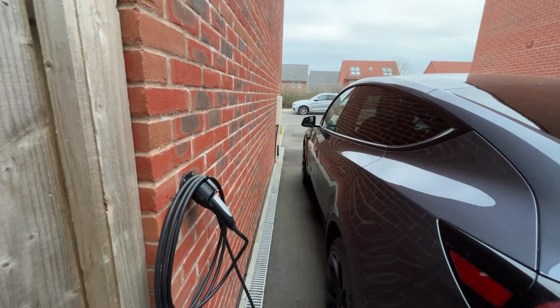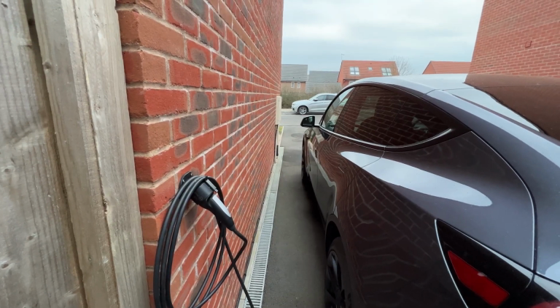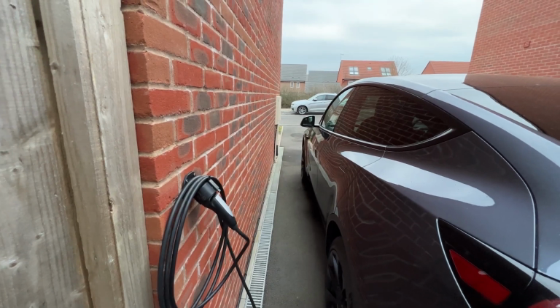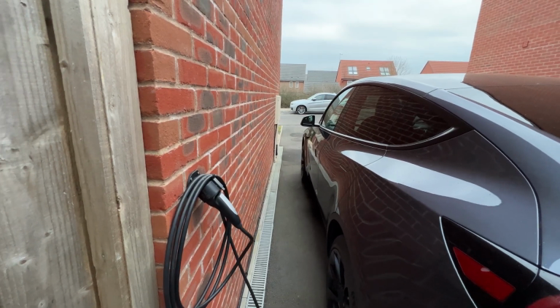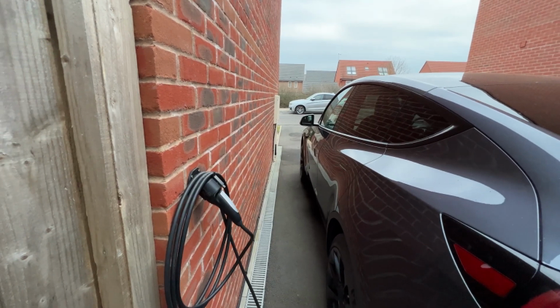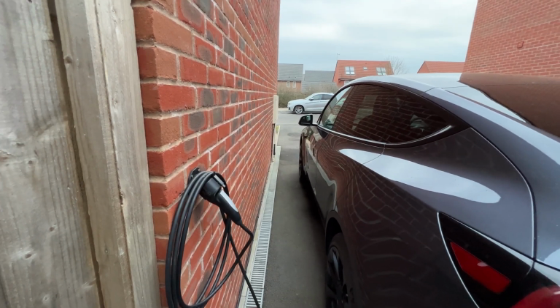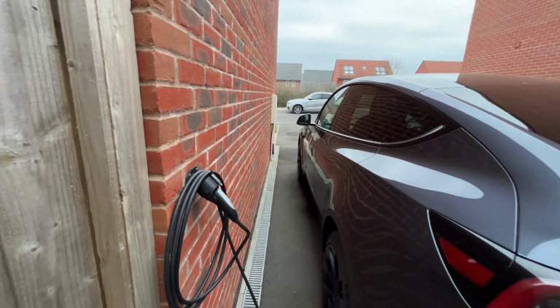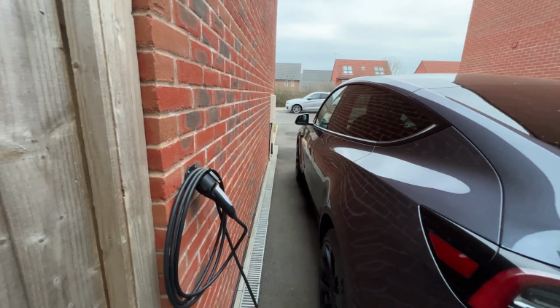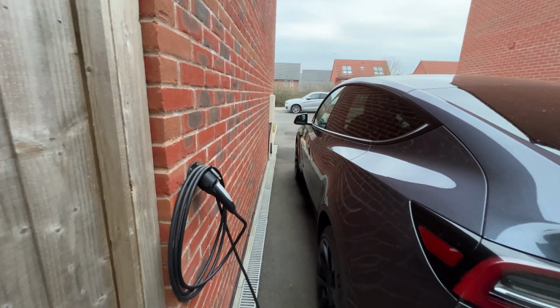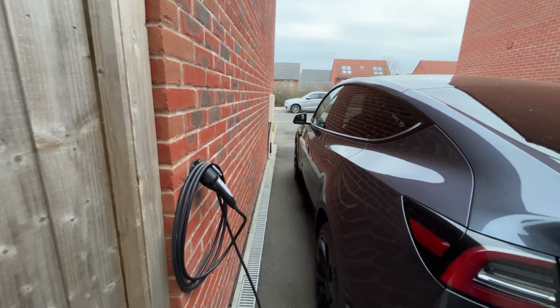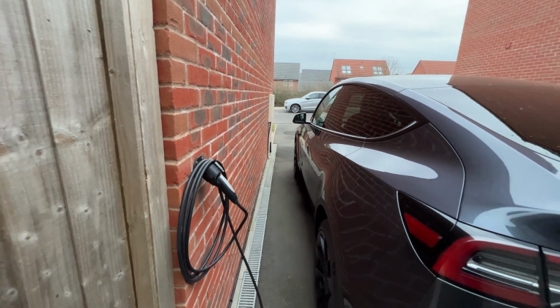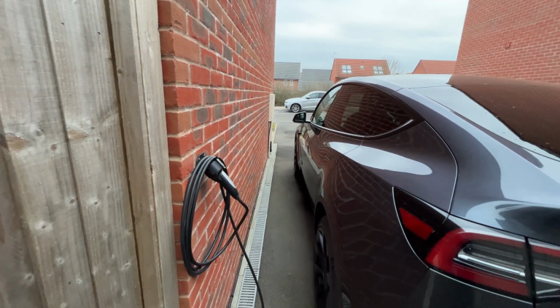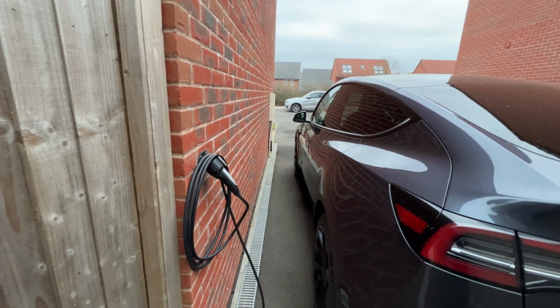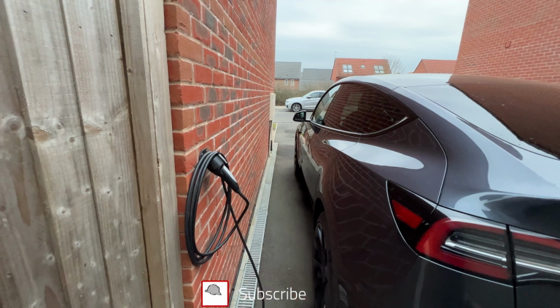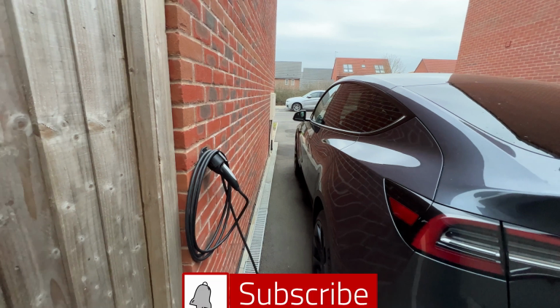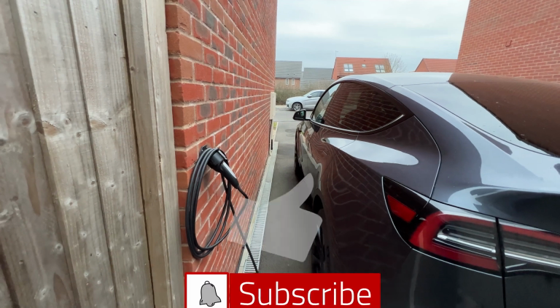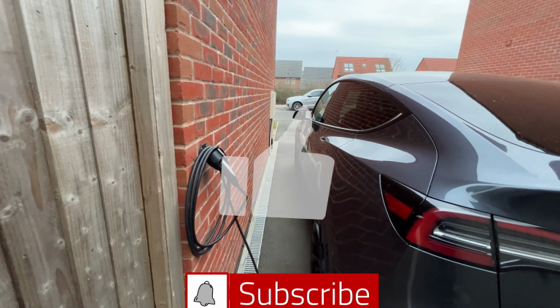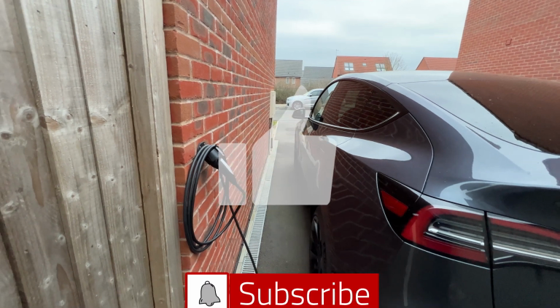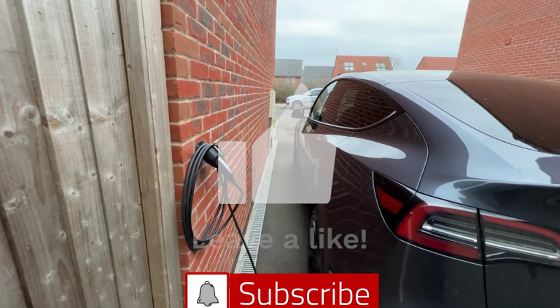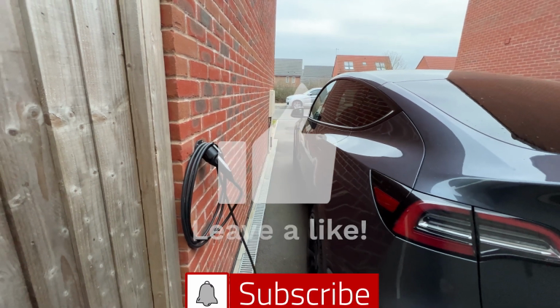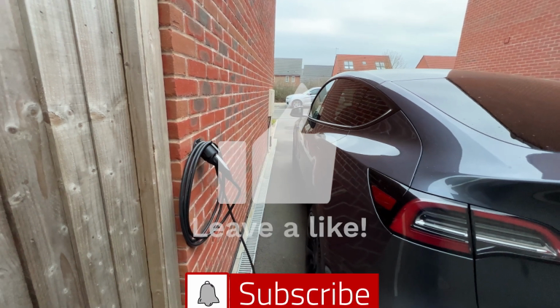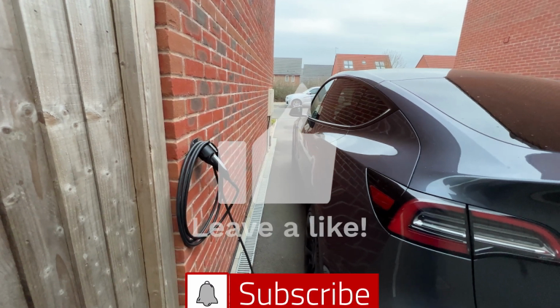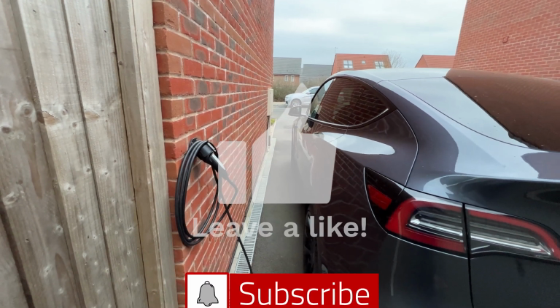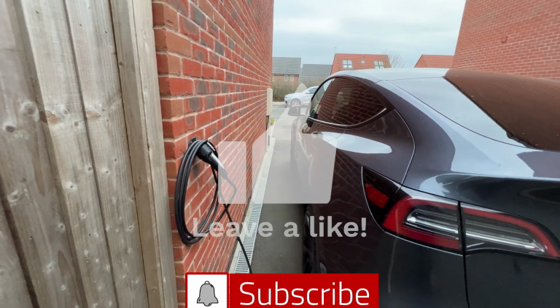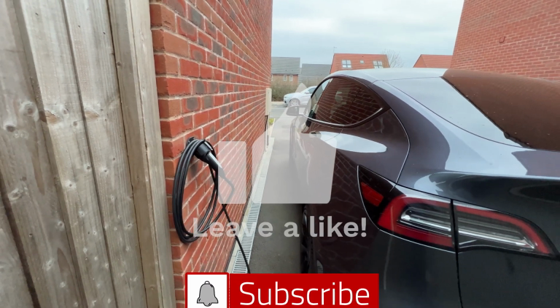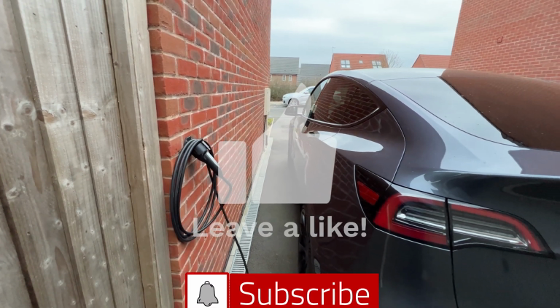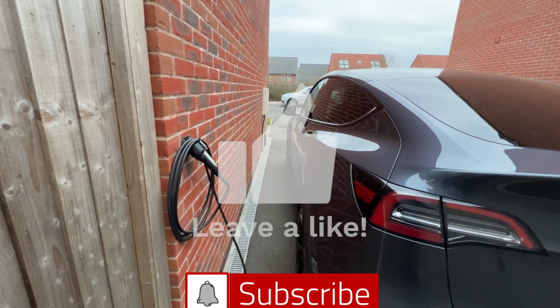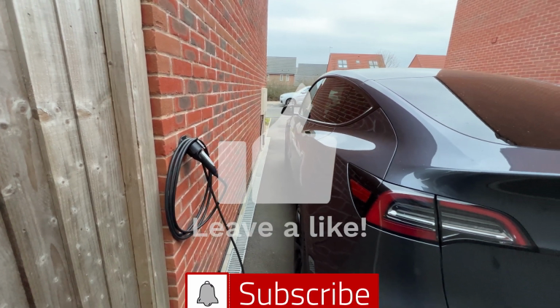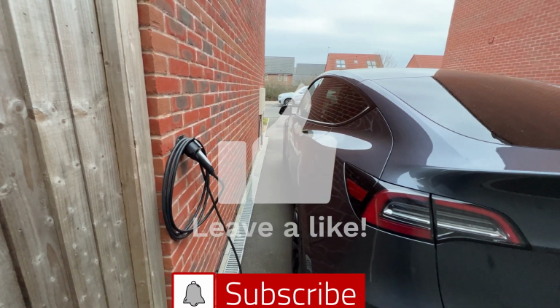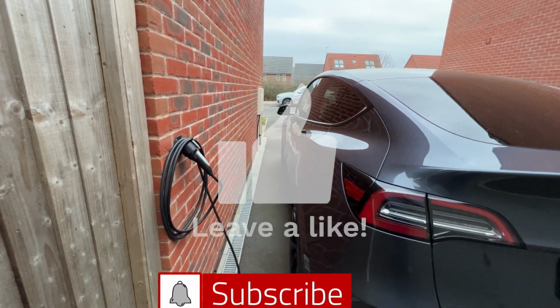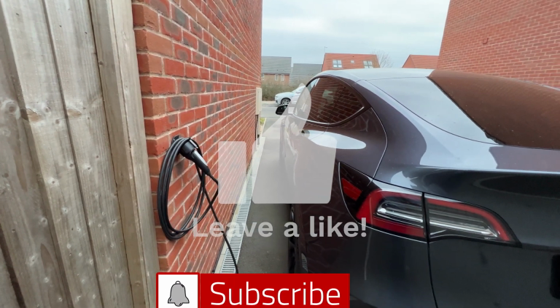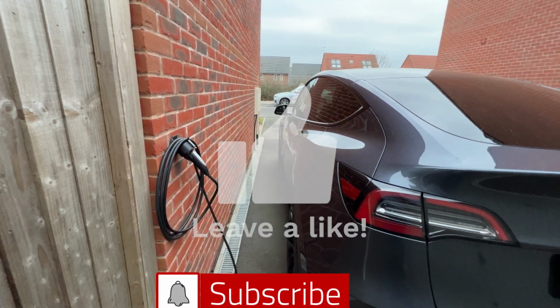Well that's all folks. I hope you've enjoyed my home setup of charging for my car. Make sure to like and subscribe and I'll see you in the next one.